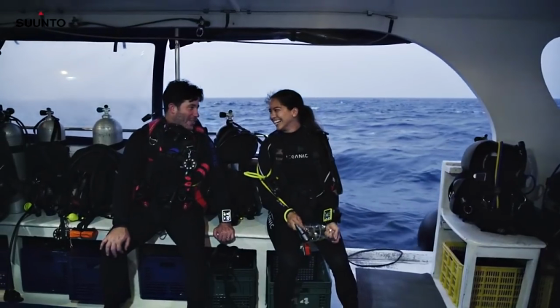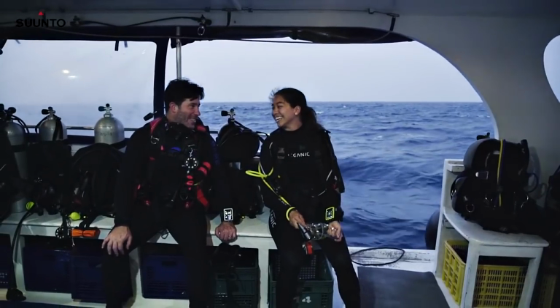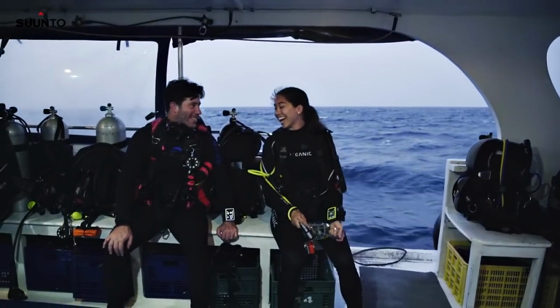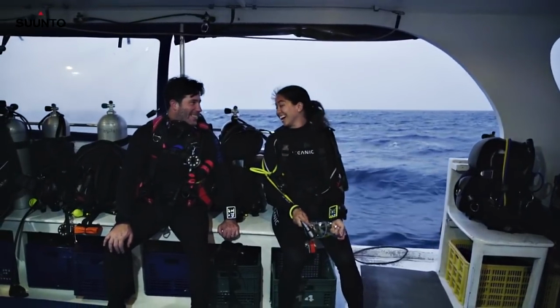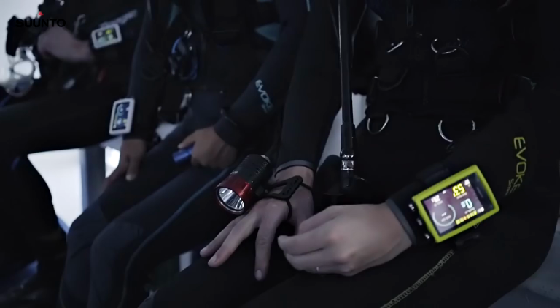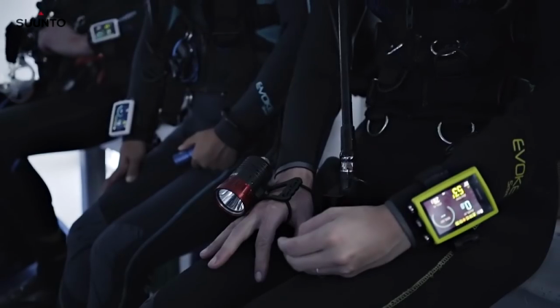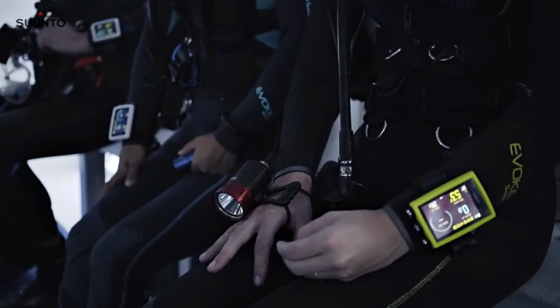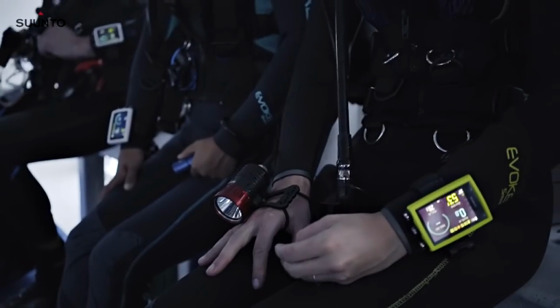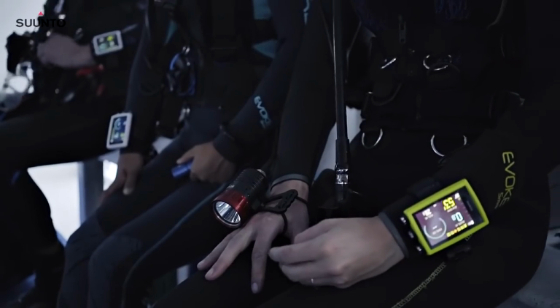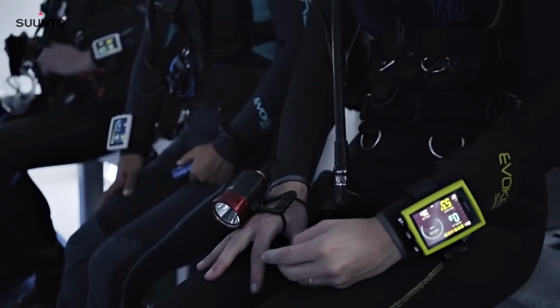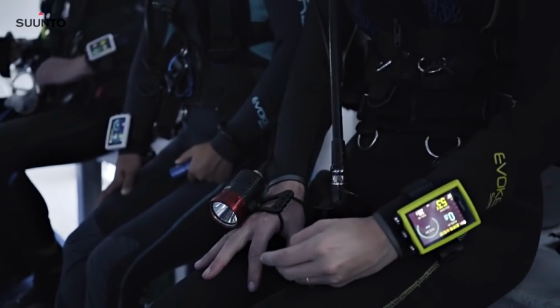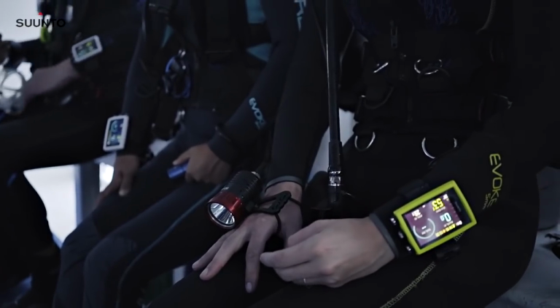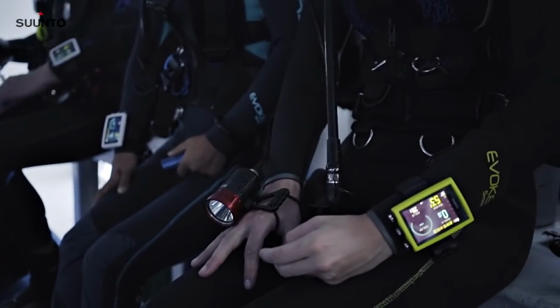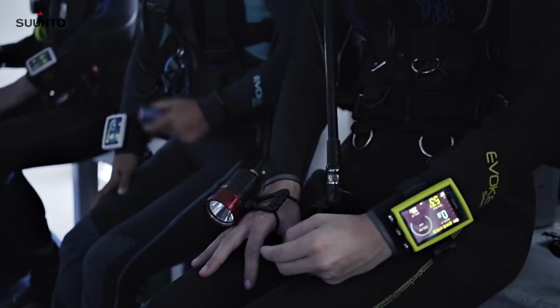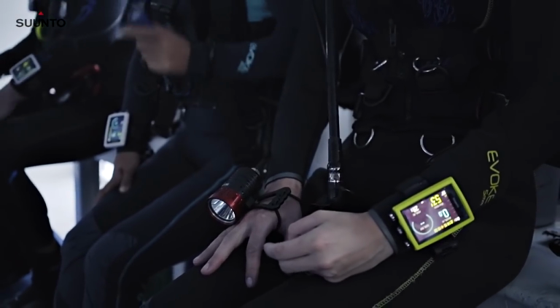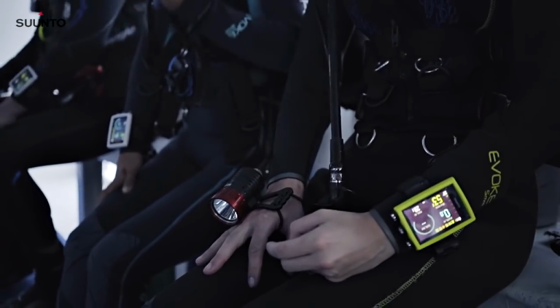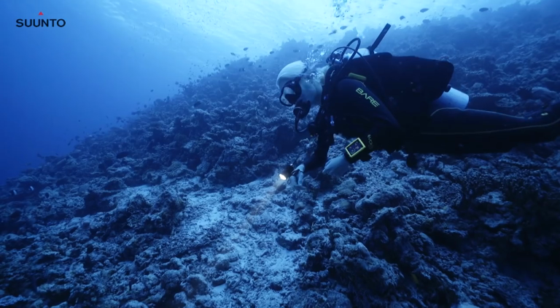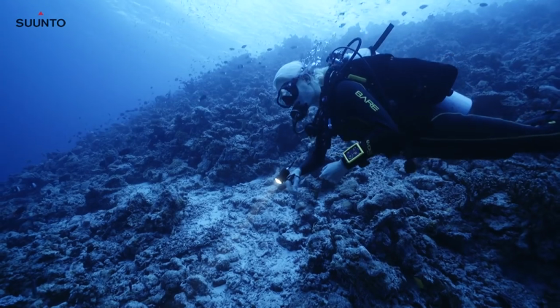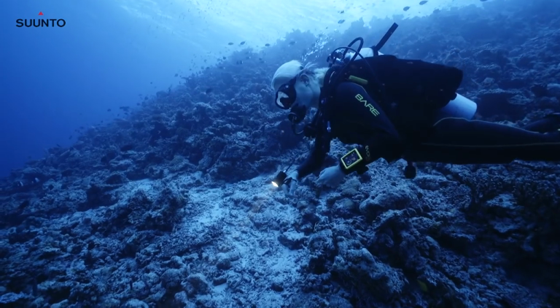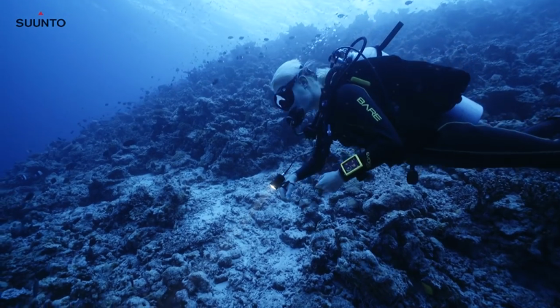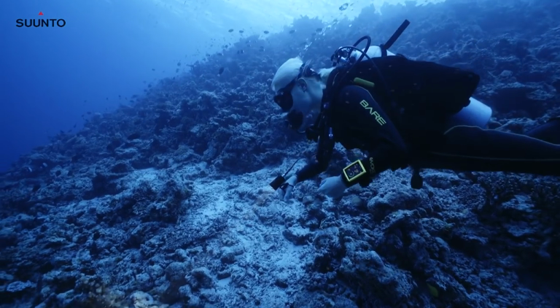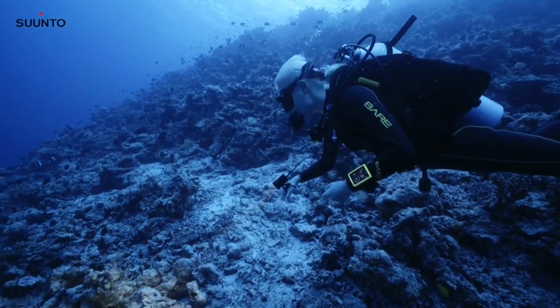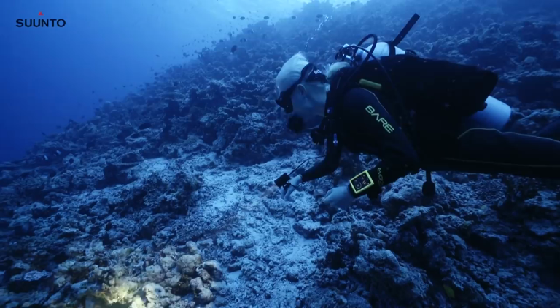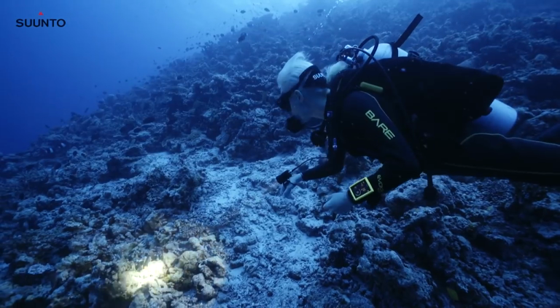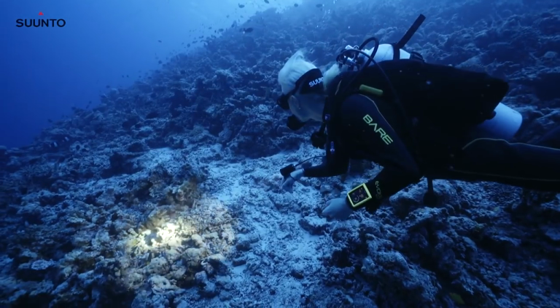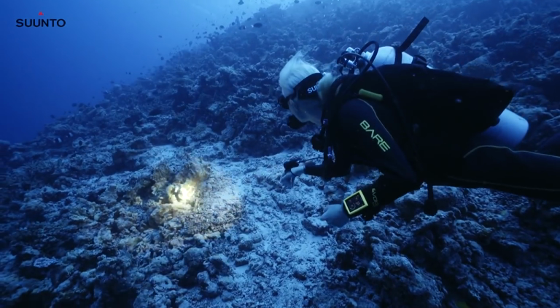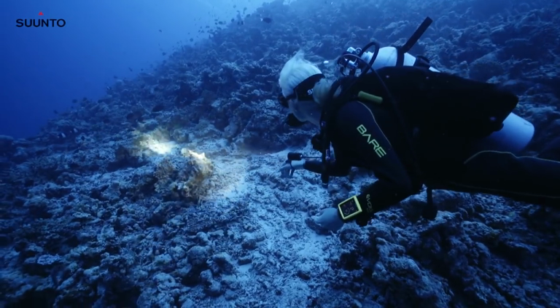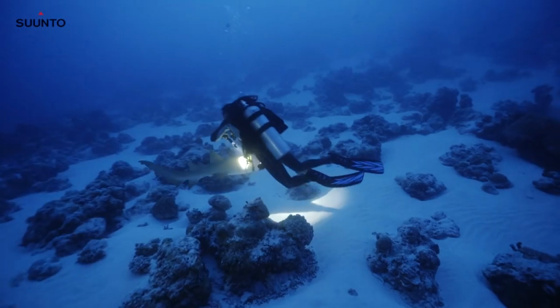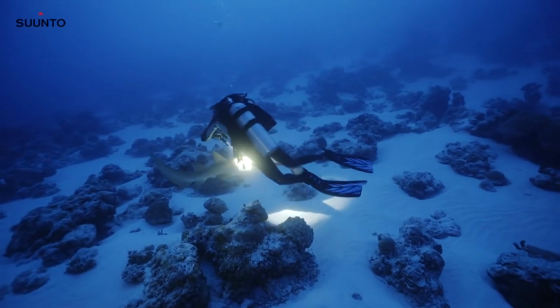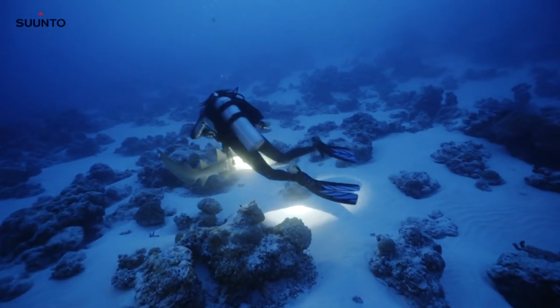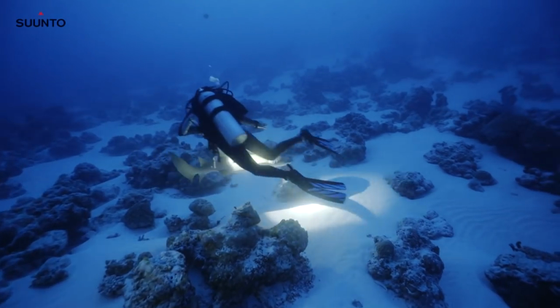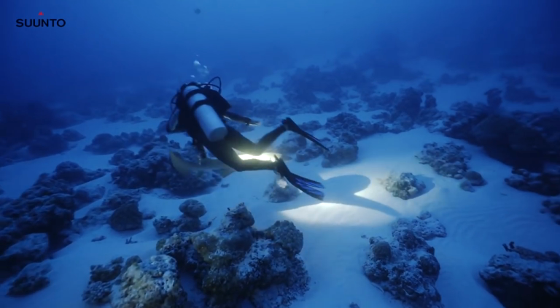Night dive — it was brilliant how bright it was. I didn't have to worry about fiddling with the torch. It was really, really nice.